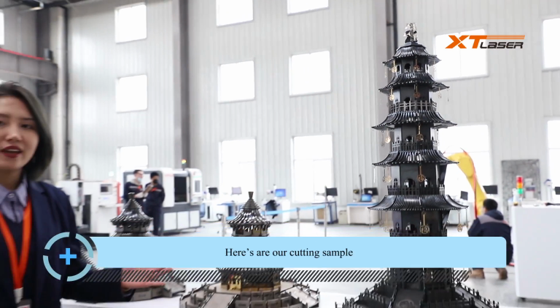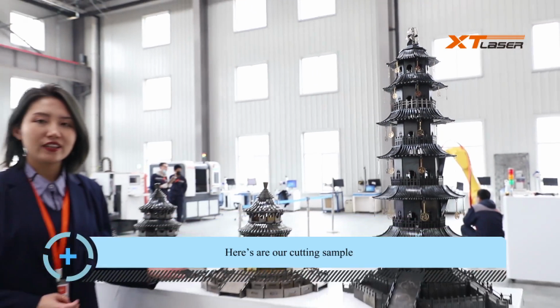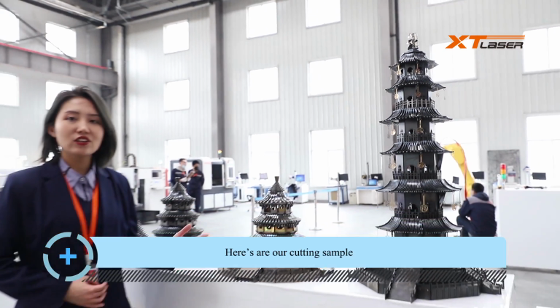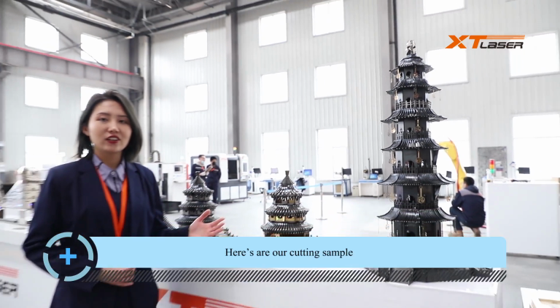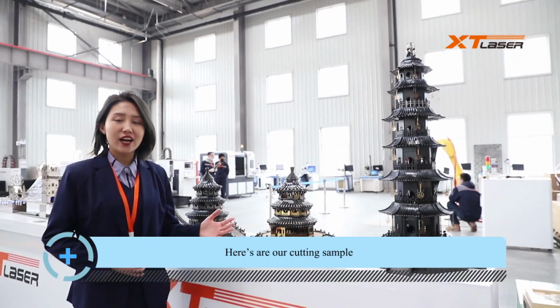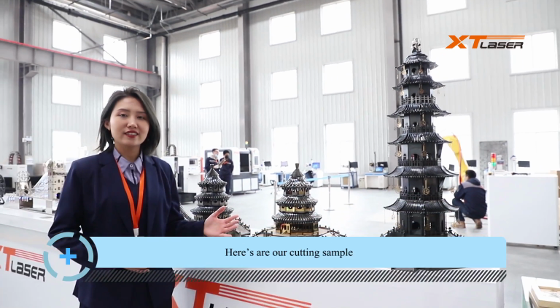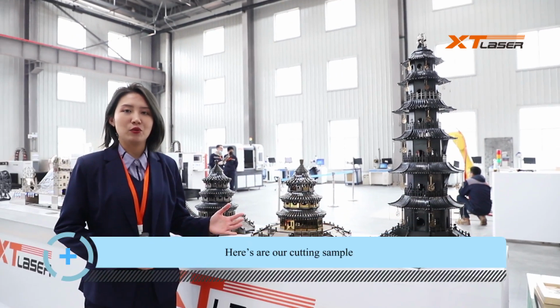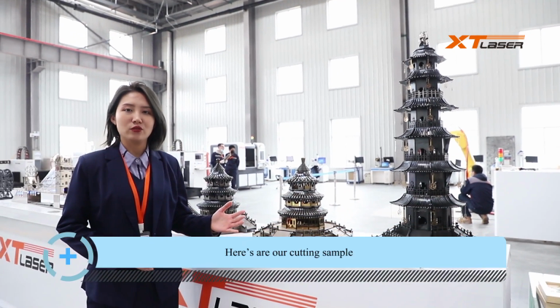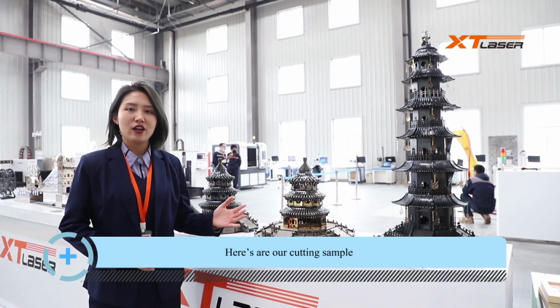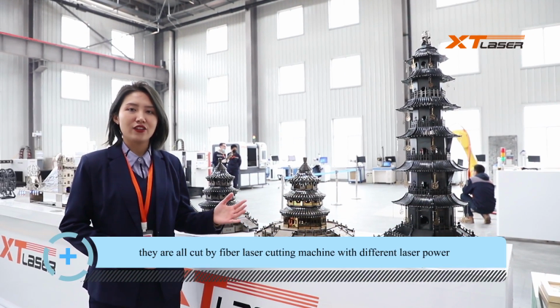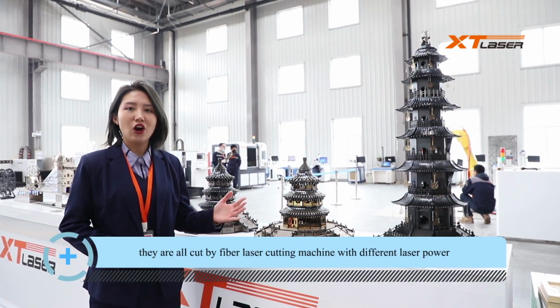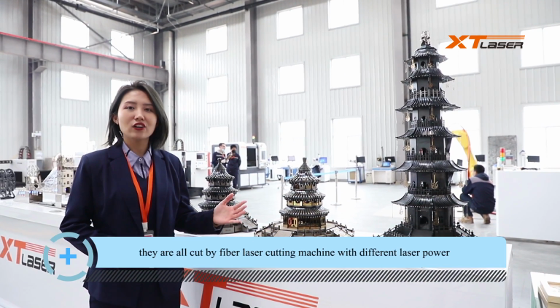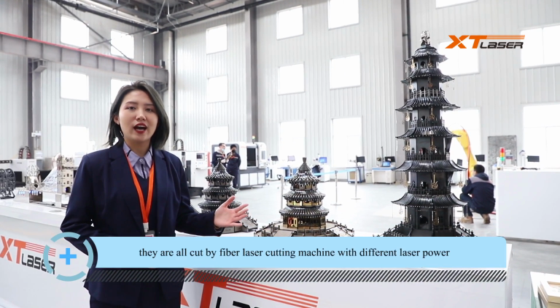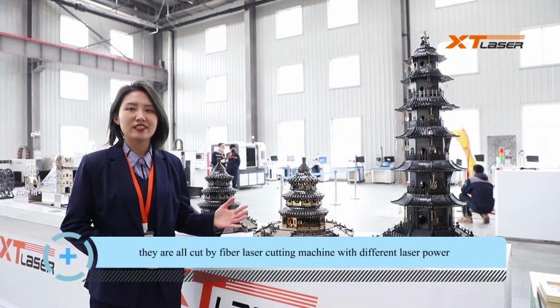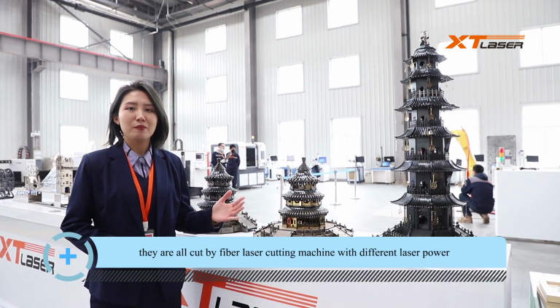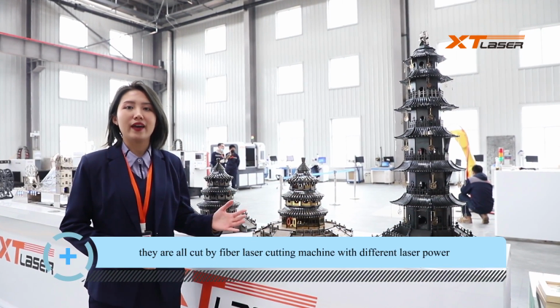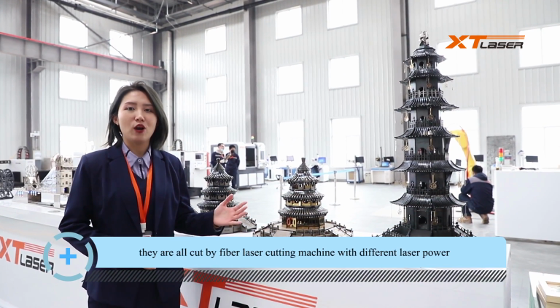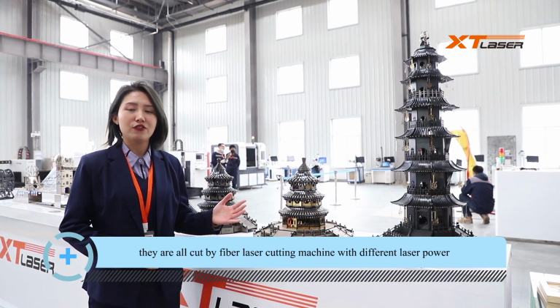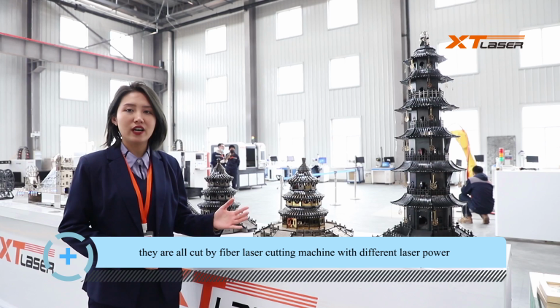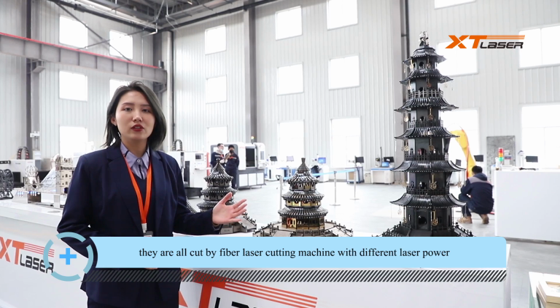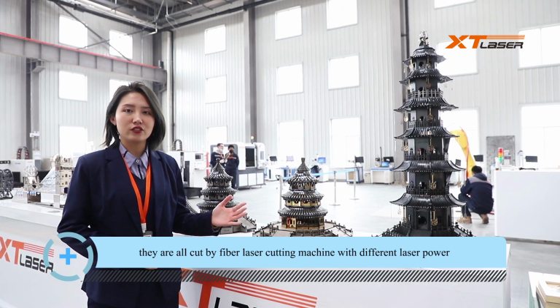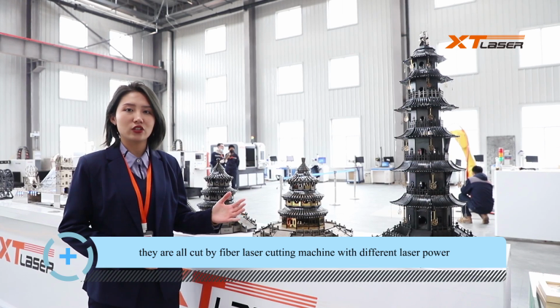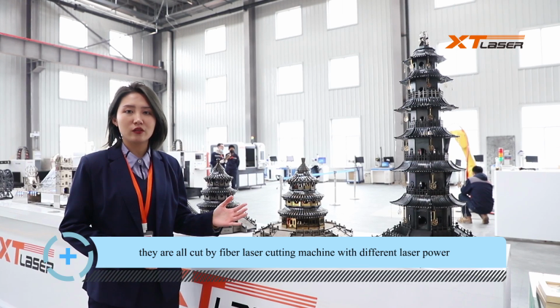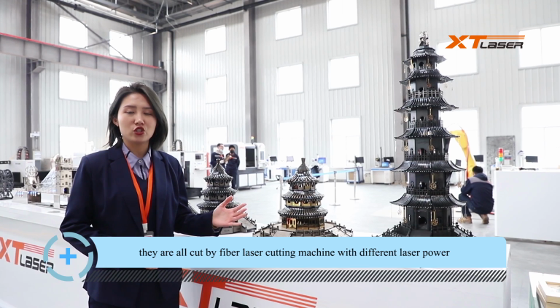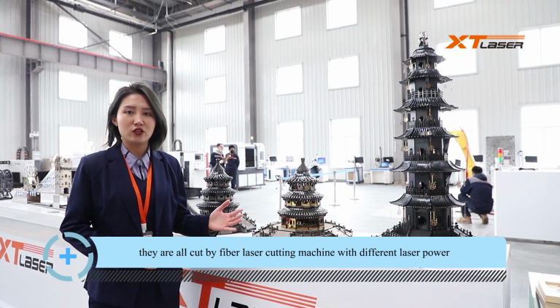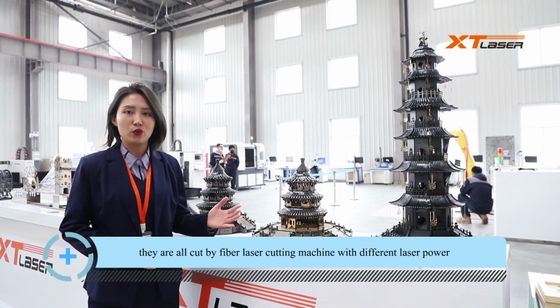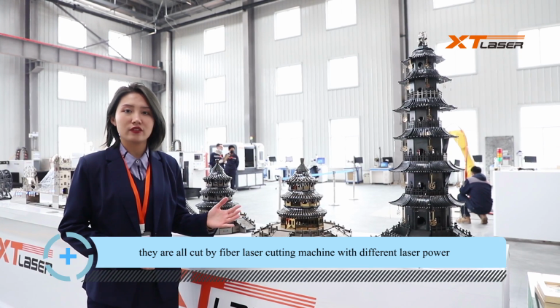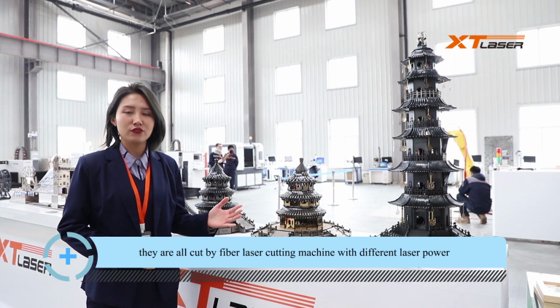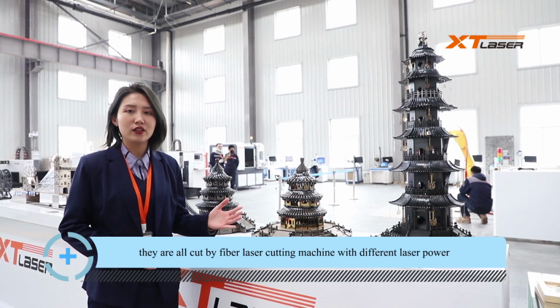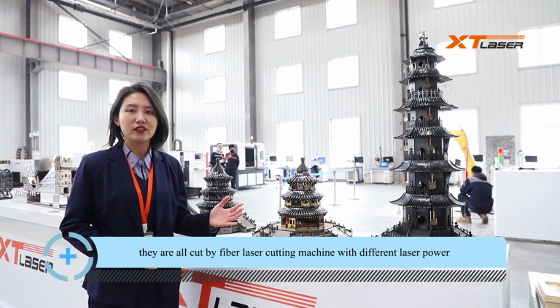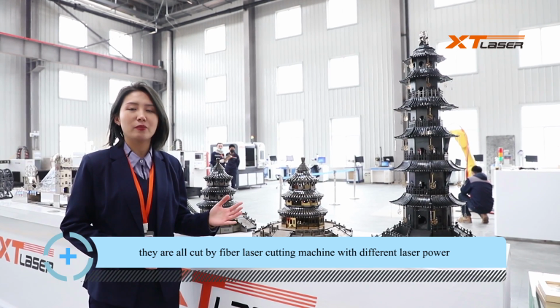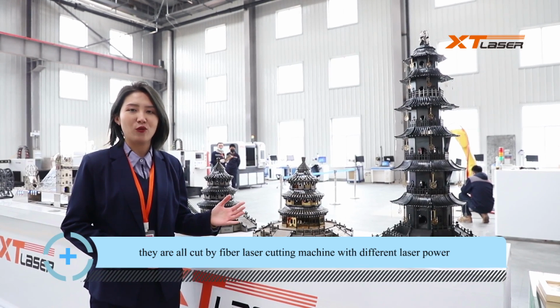Here are our cutting samples. They're all cut by our fiber laser cutting machine with different laser power.